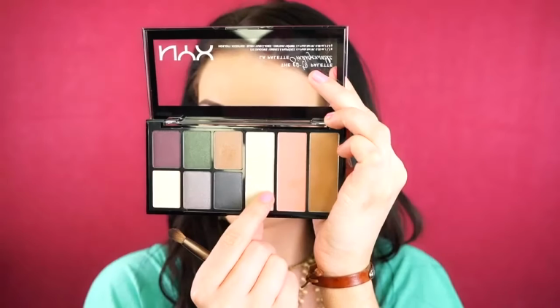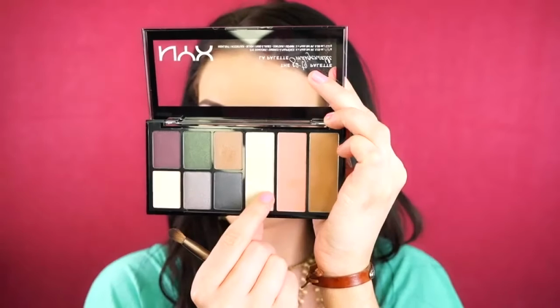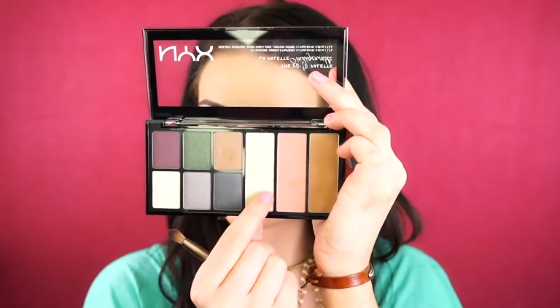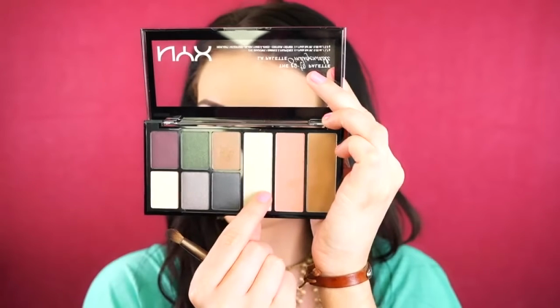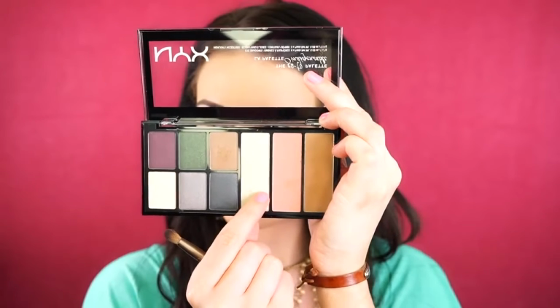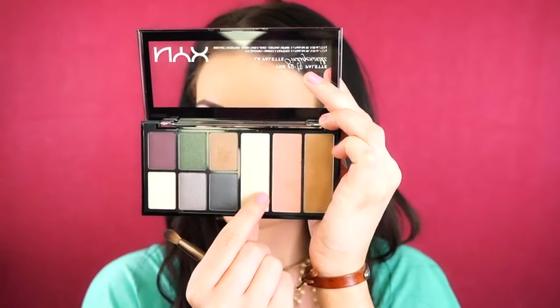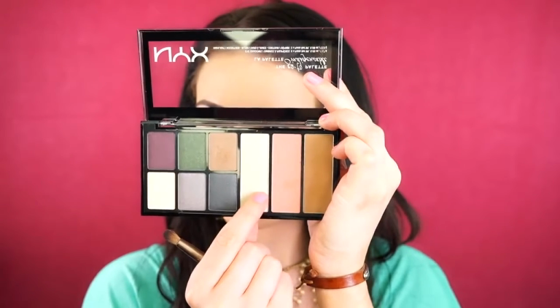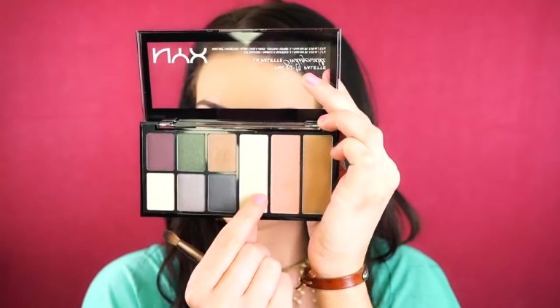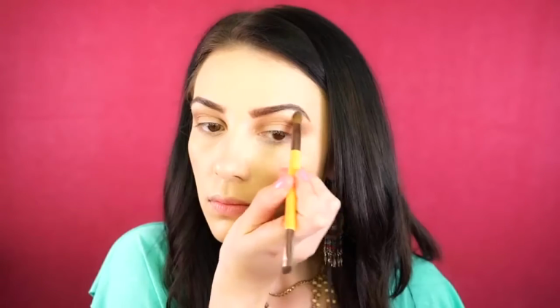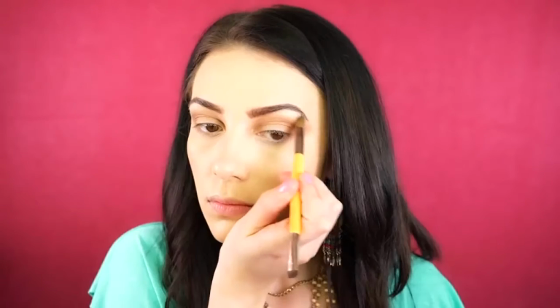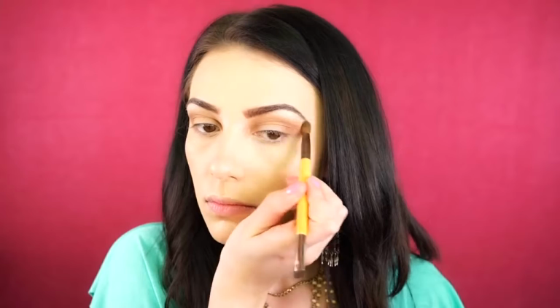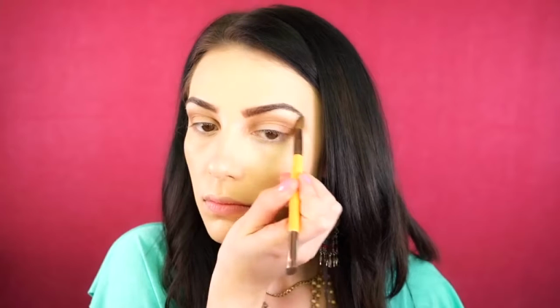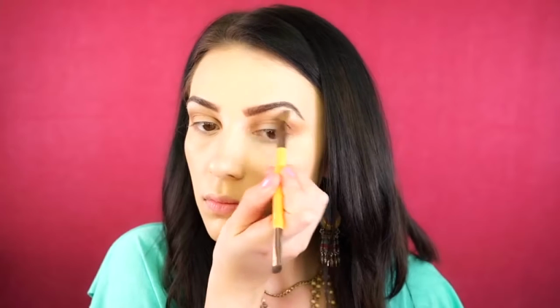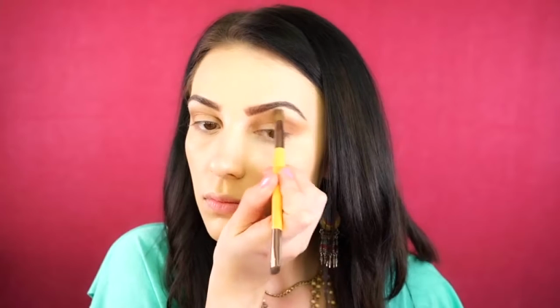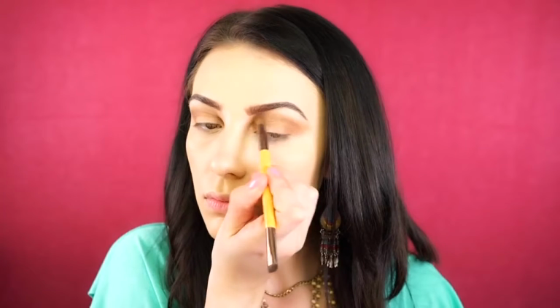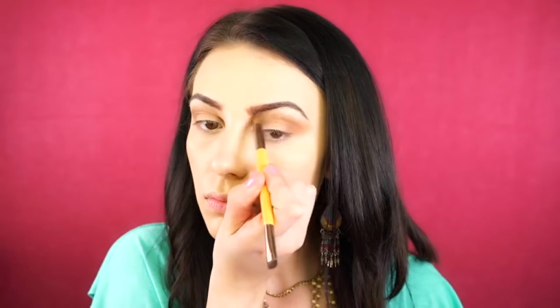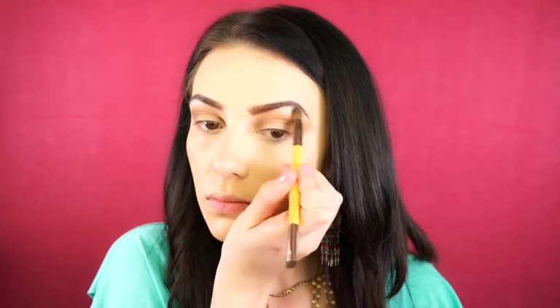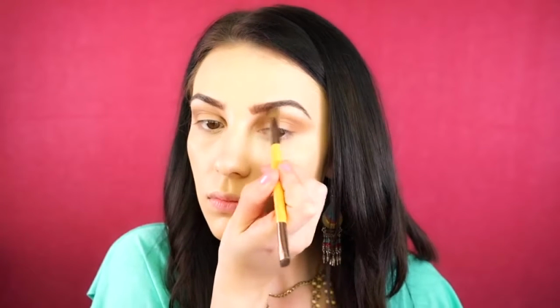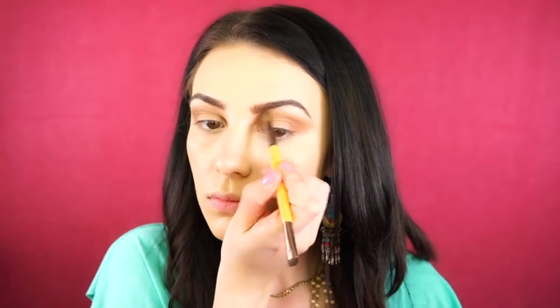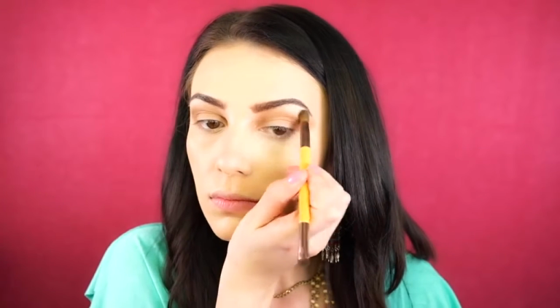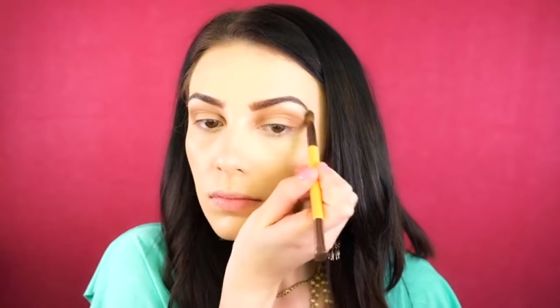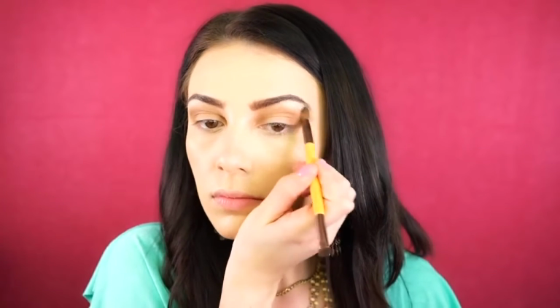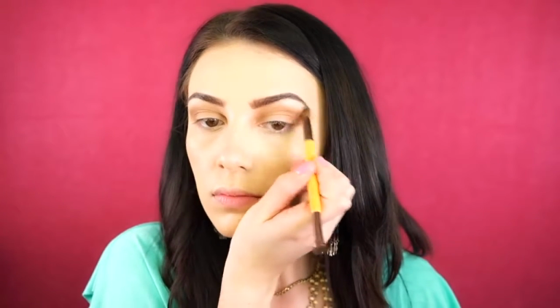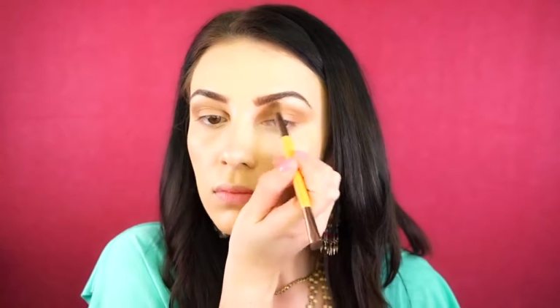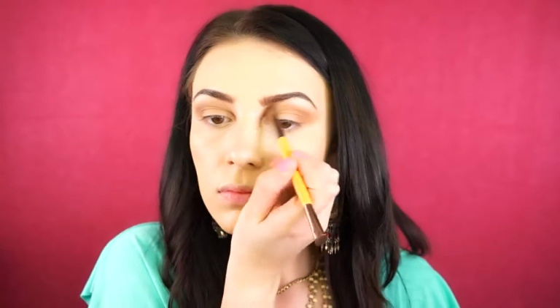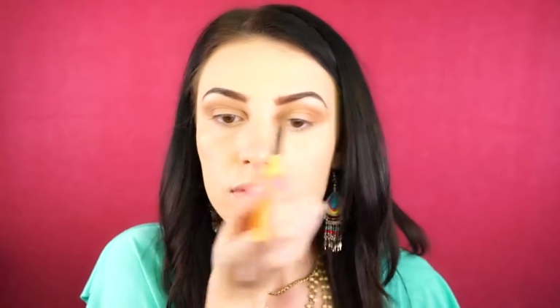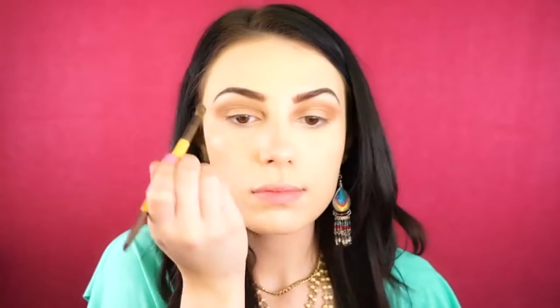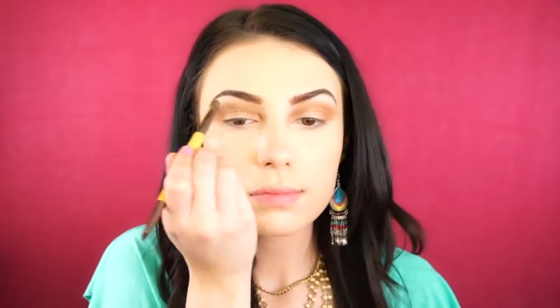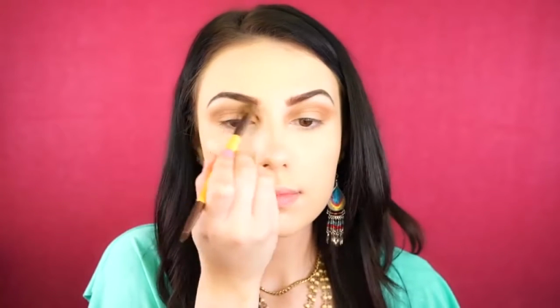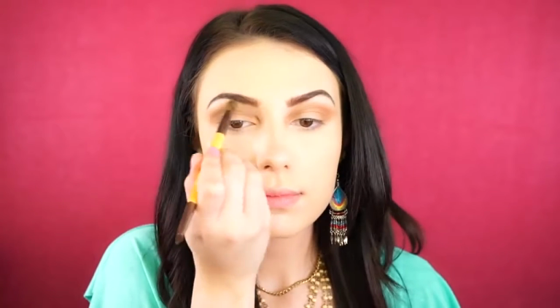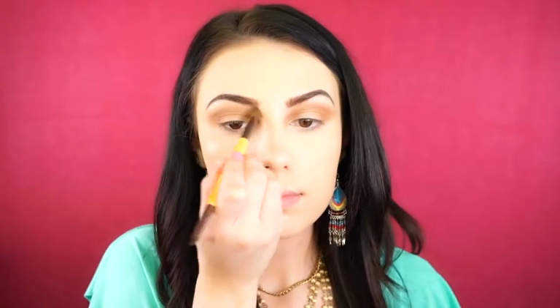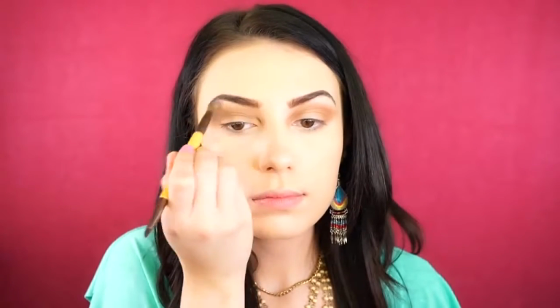Next, I'm going to take the highlight shade and I'm just going to apply this to the brow bone as well as the inner corner.